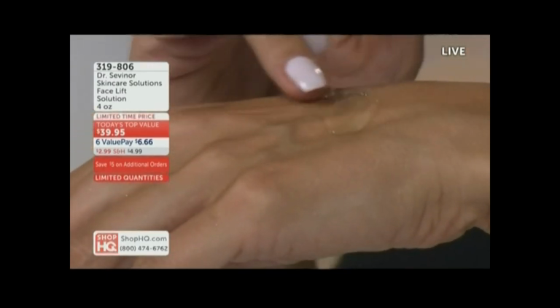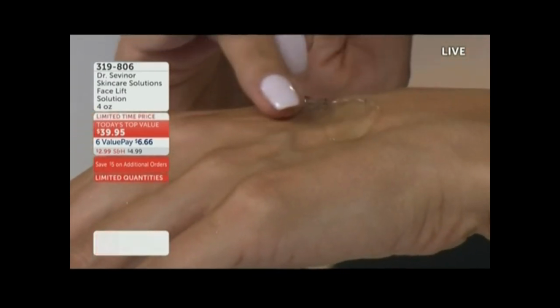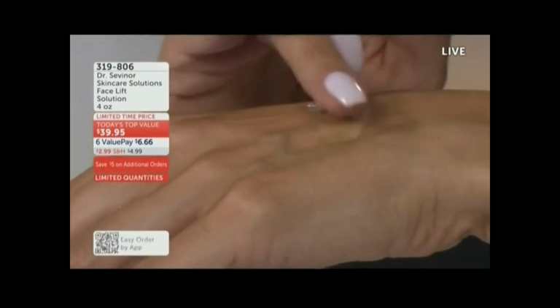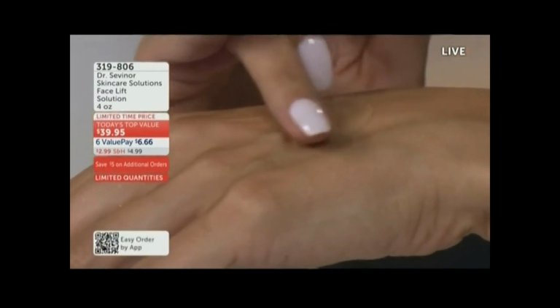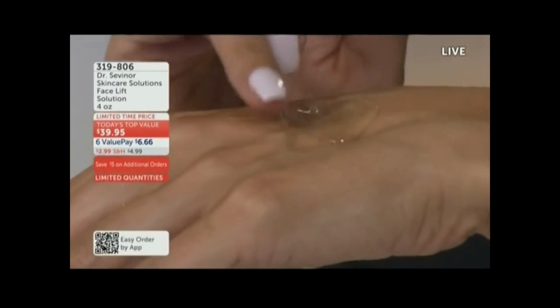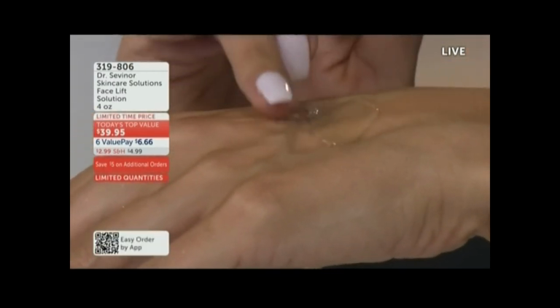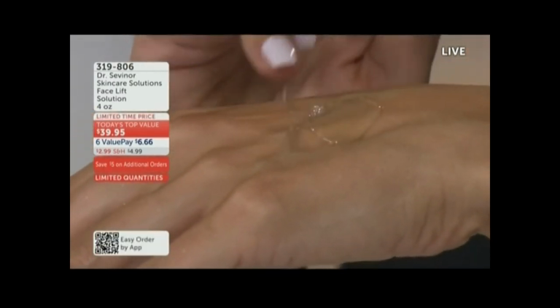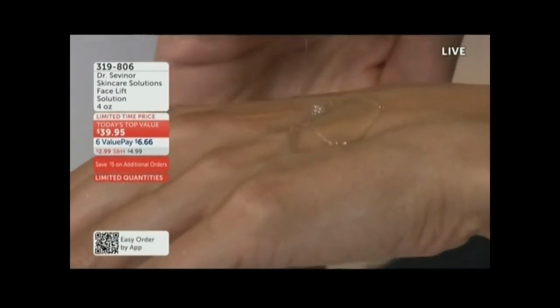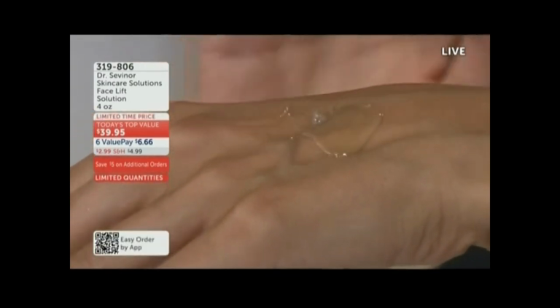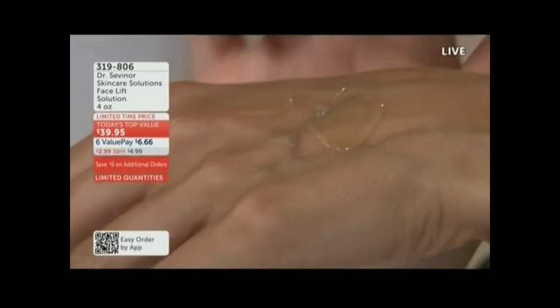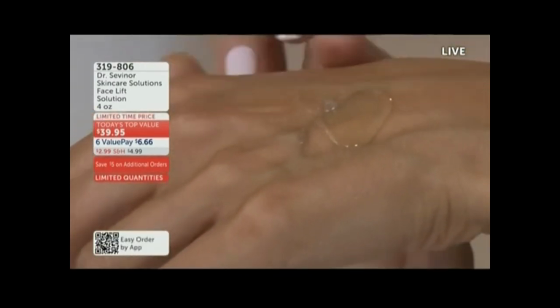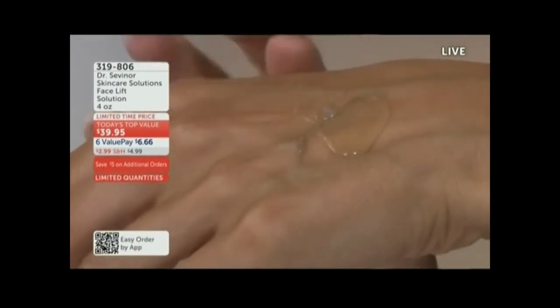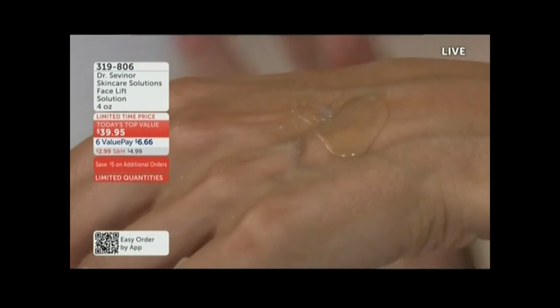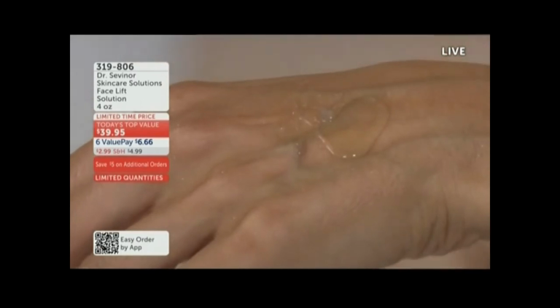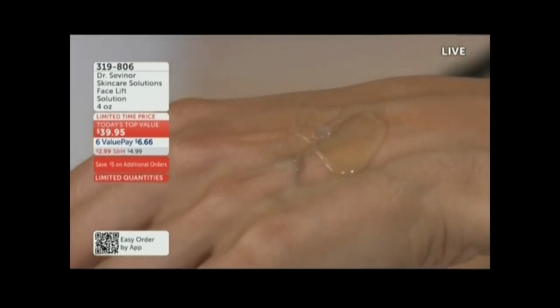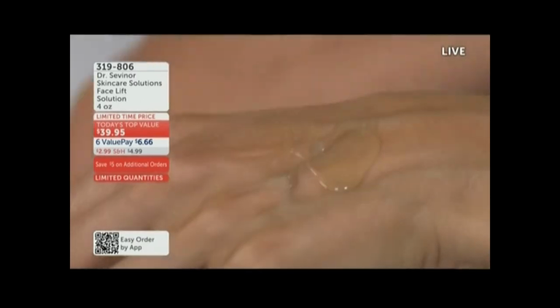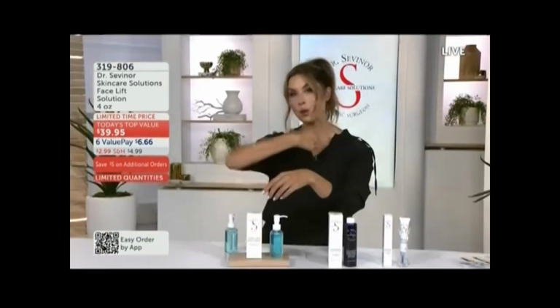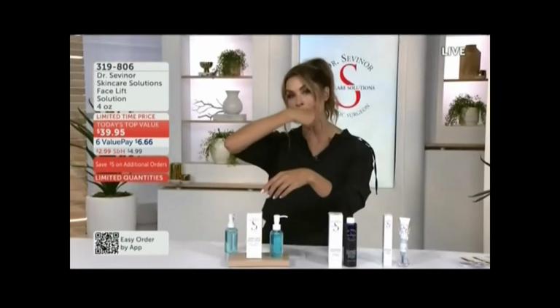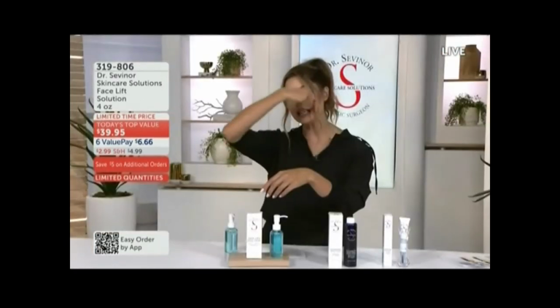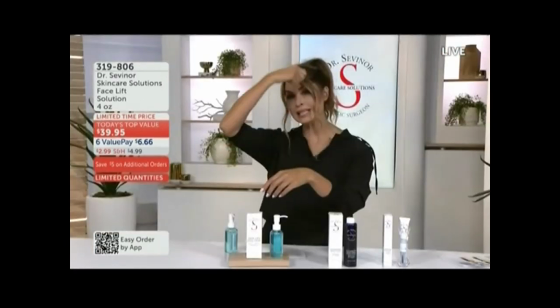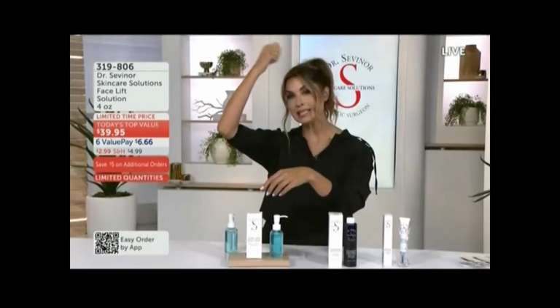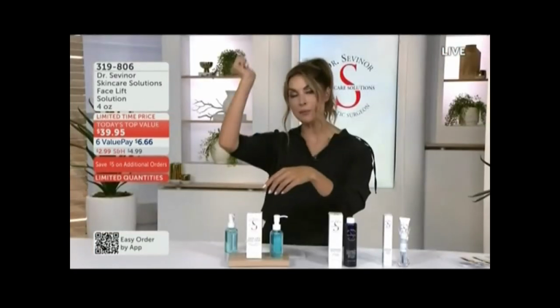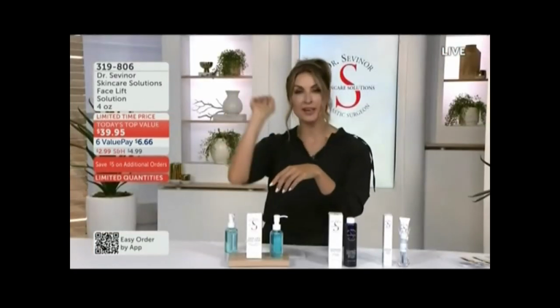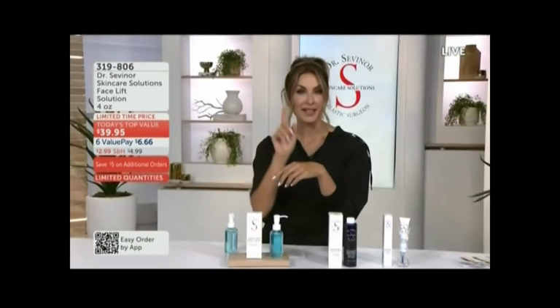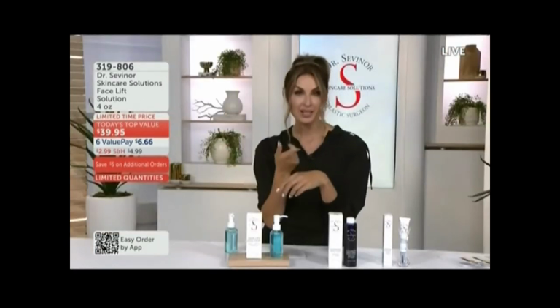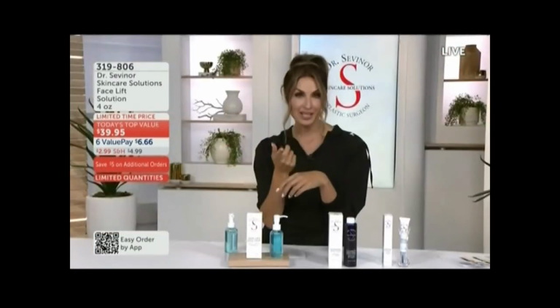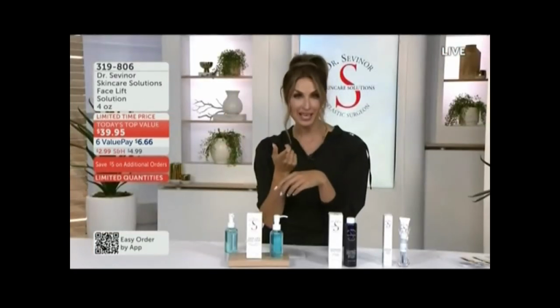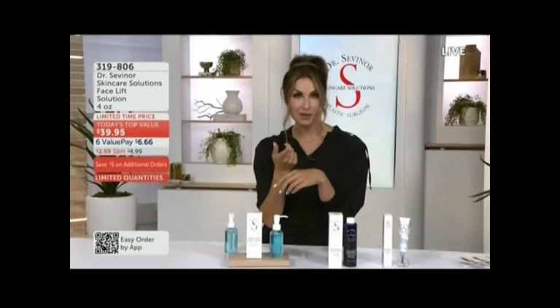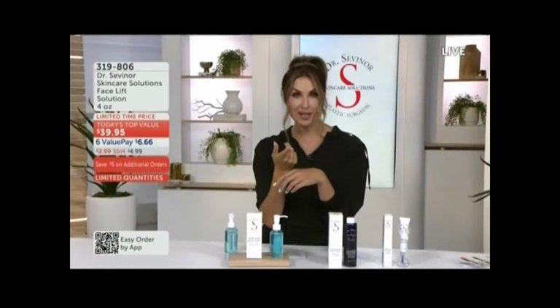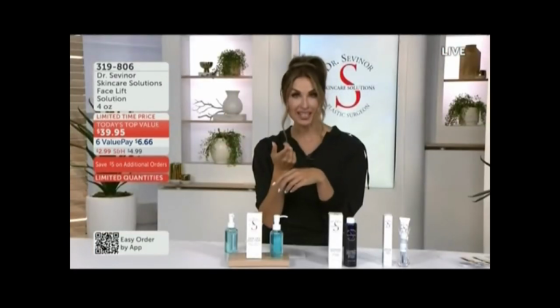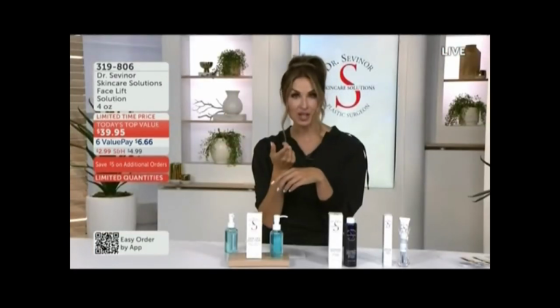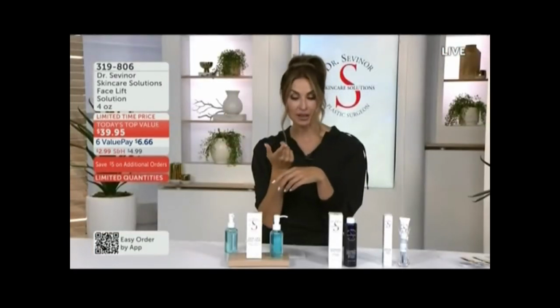It is ready for you to remove the solution. It will come off in one easy peel, just like you saw on Cheryl.